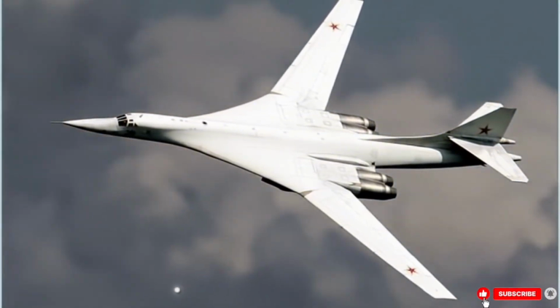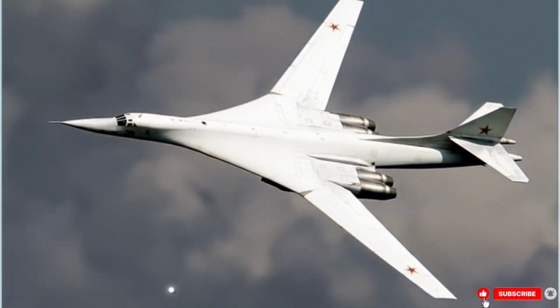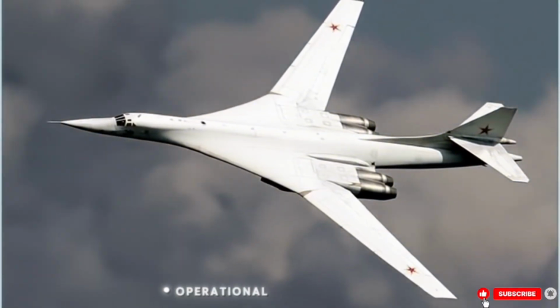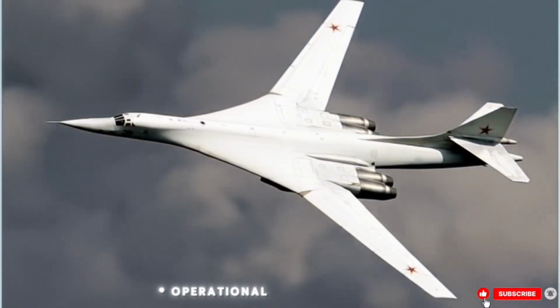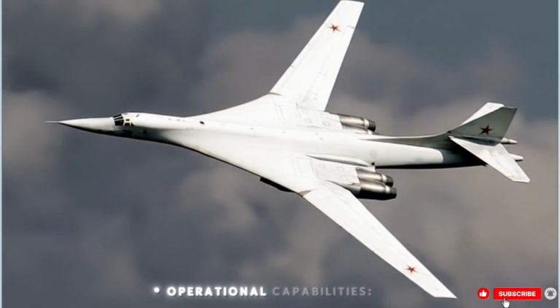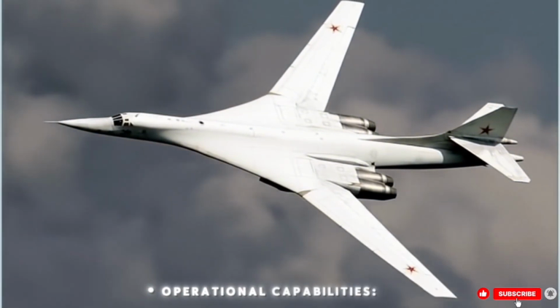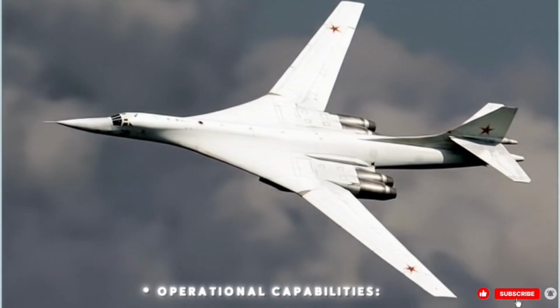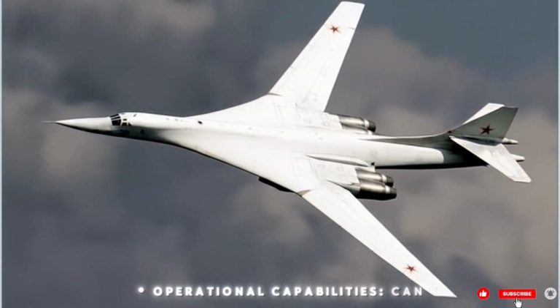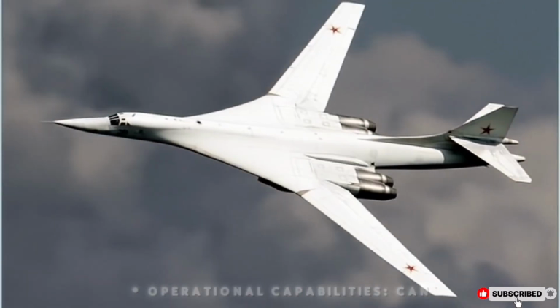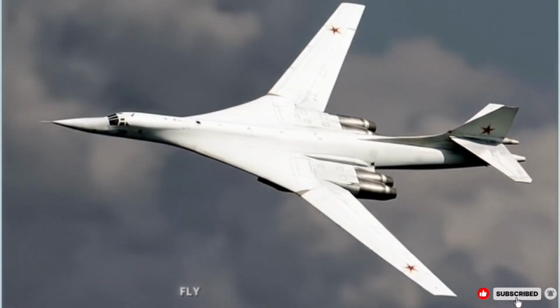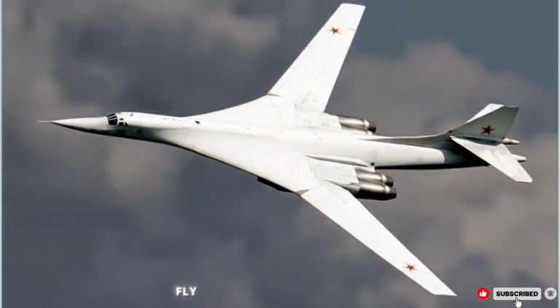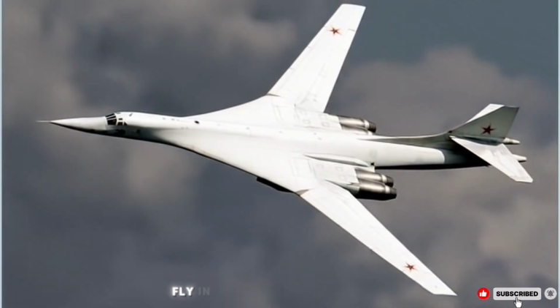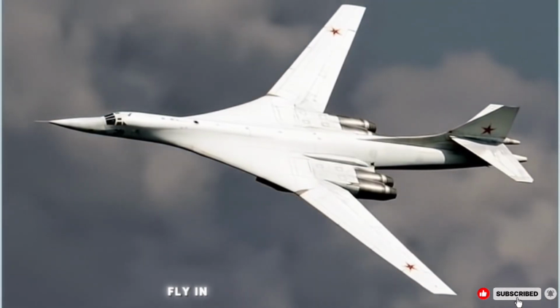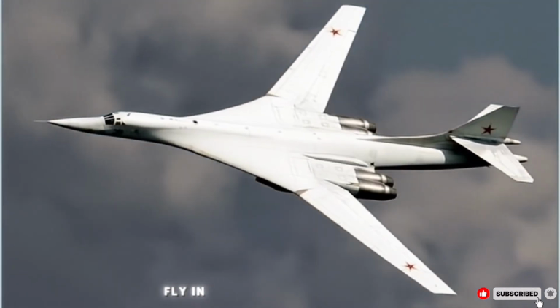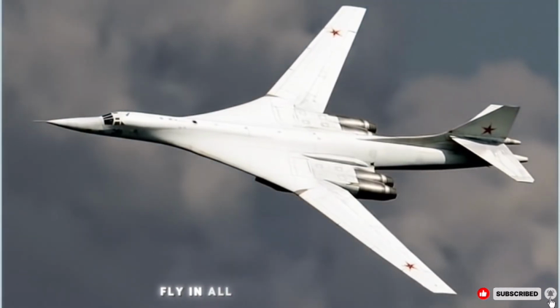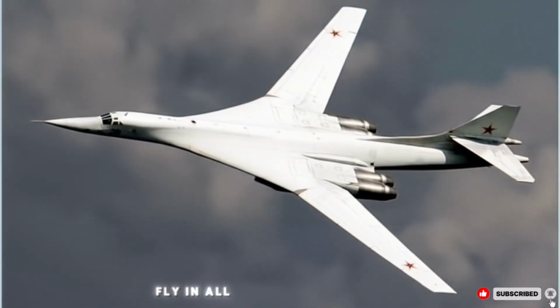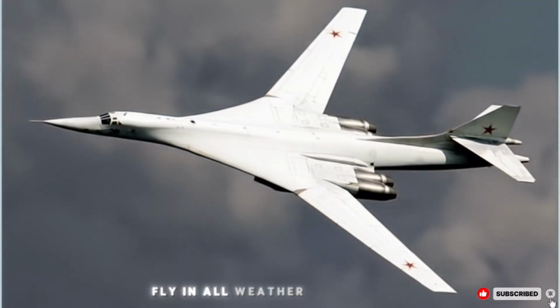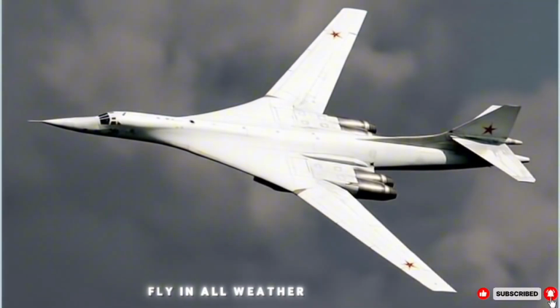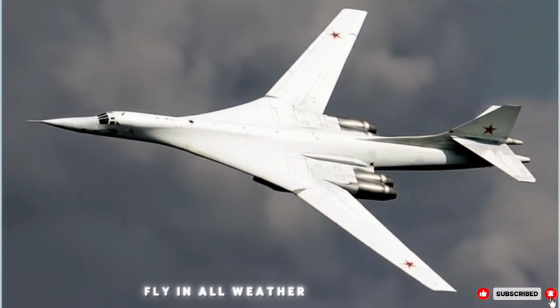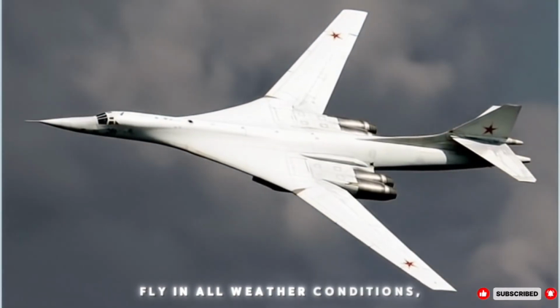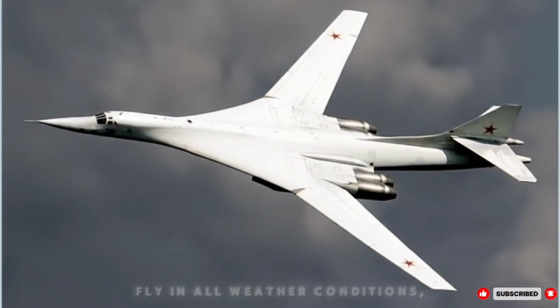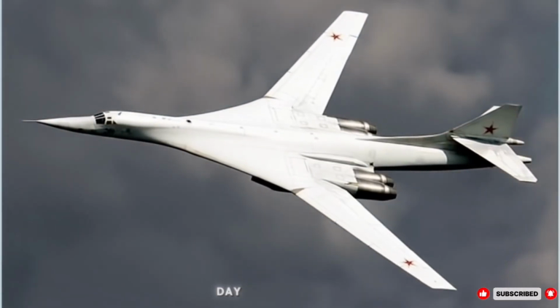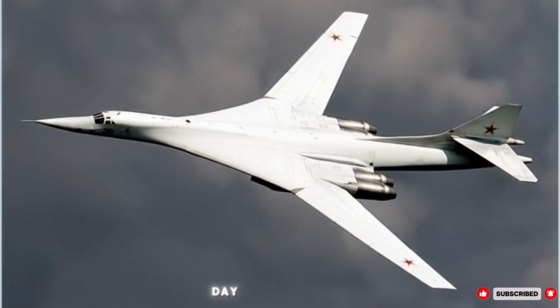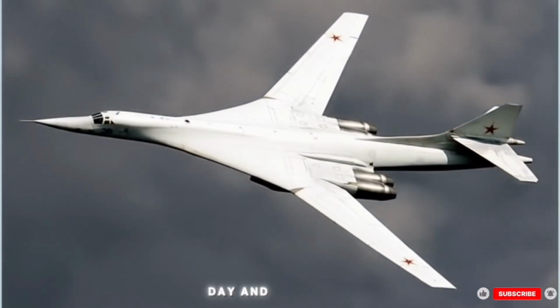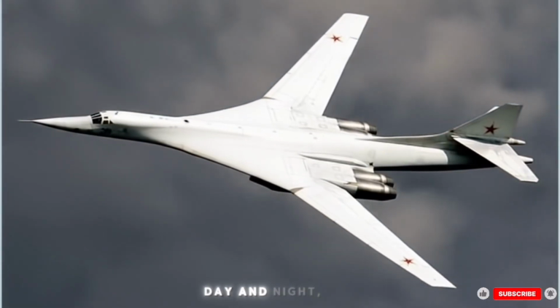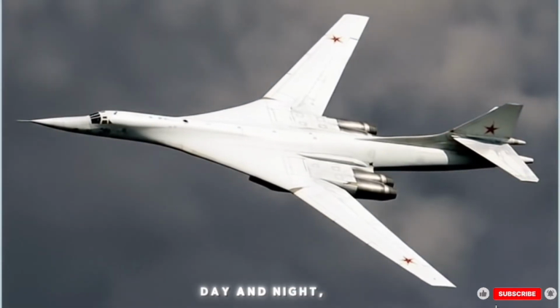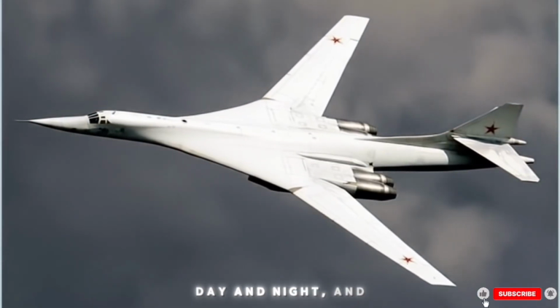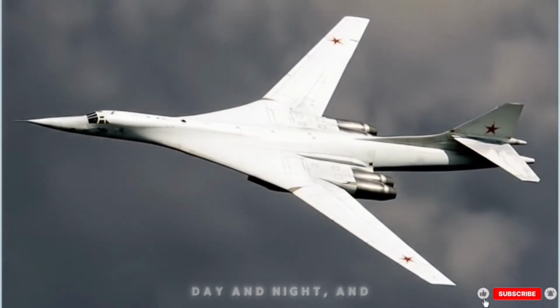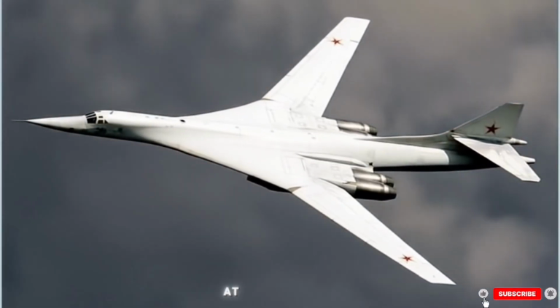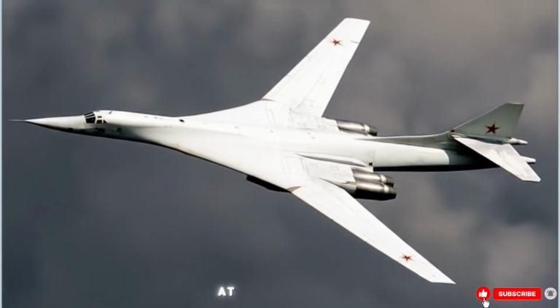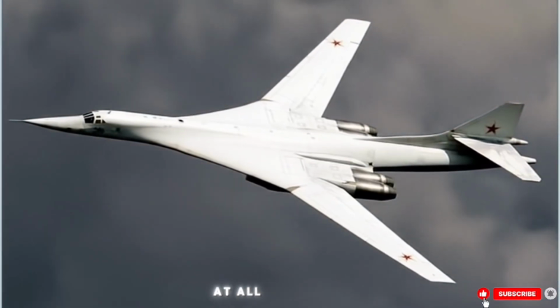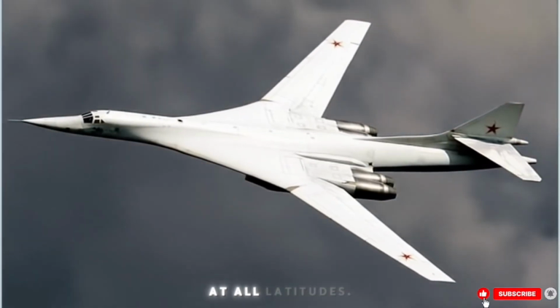Operational capabilities: can fly in all weather conditions, day and night, and at all latitudes.